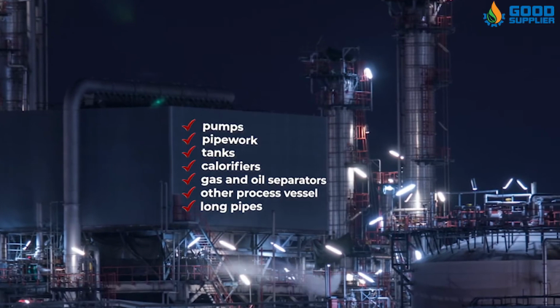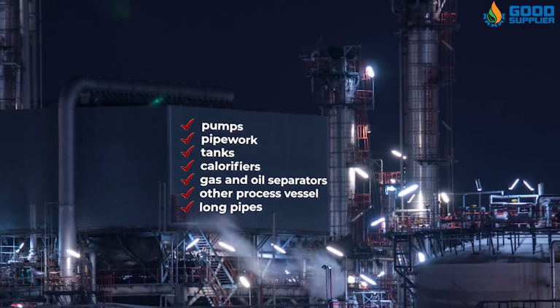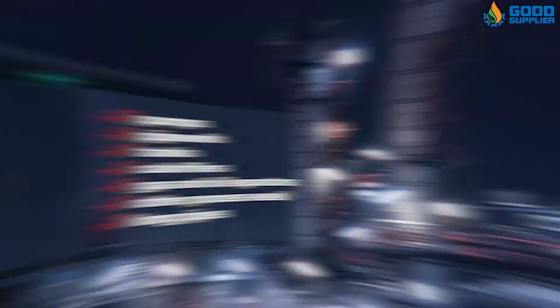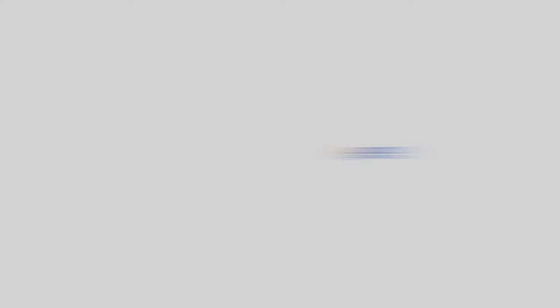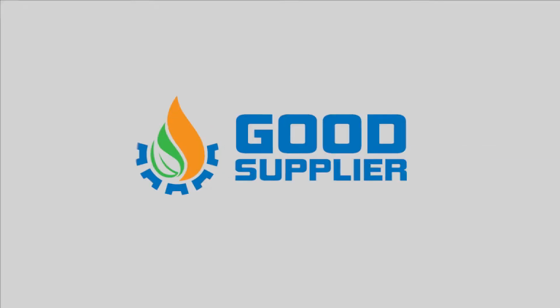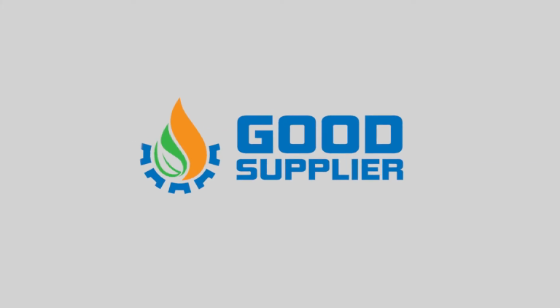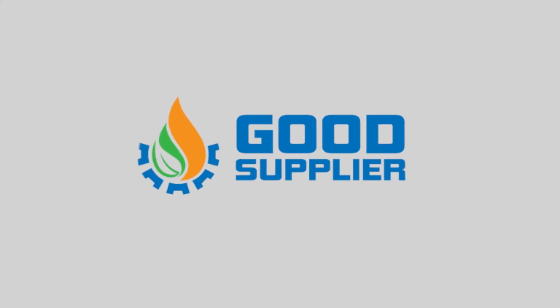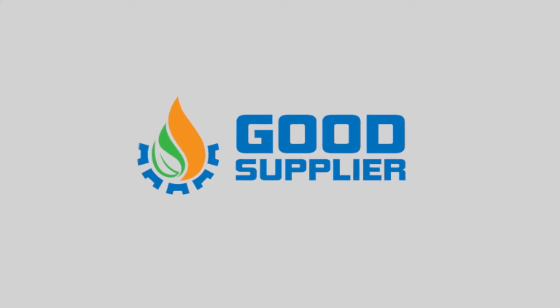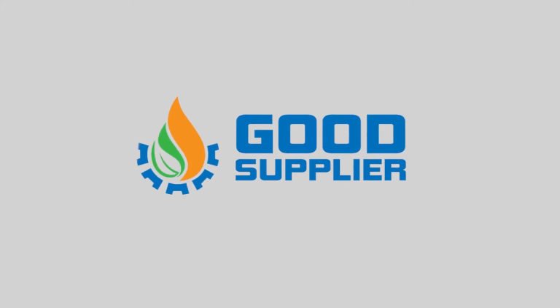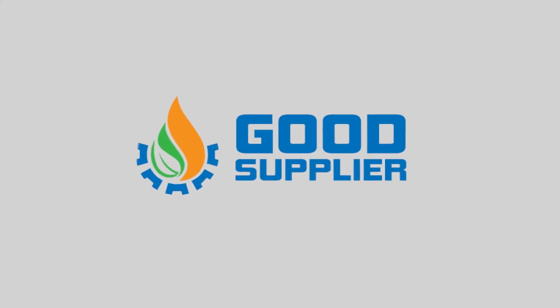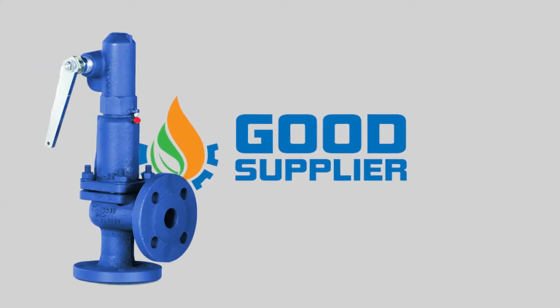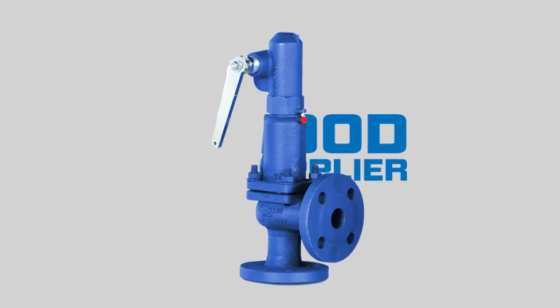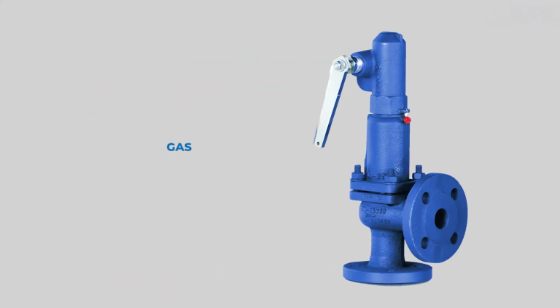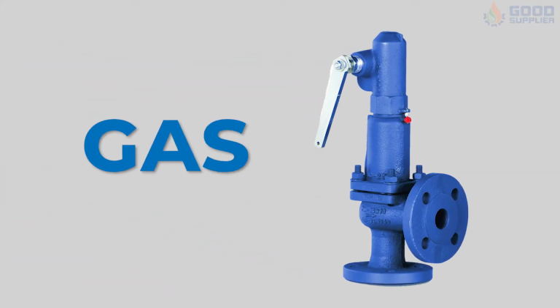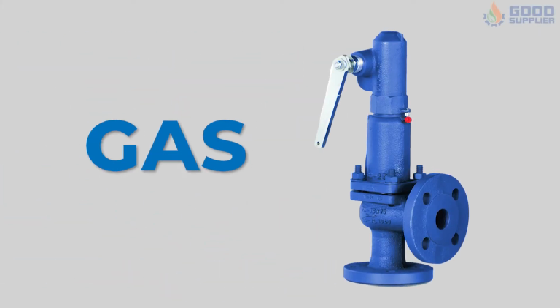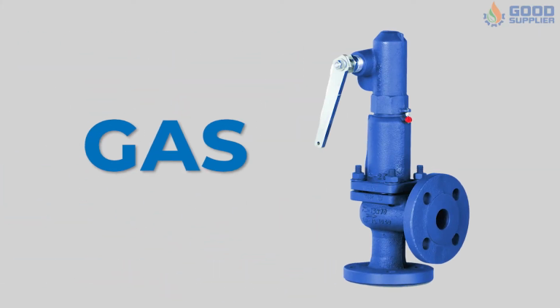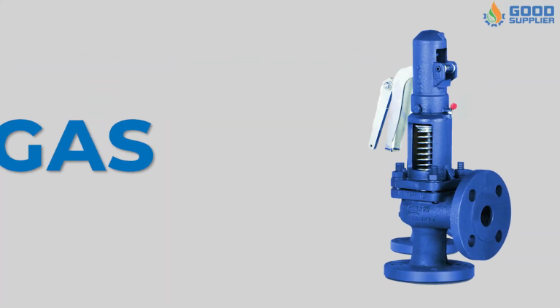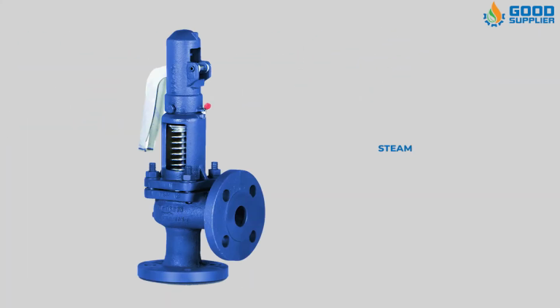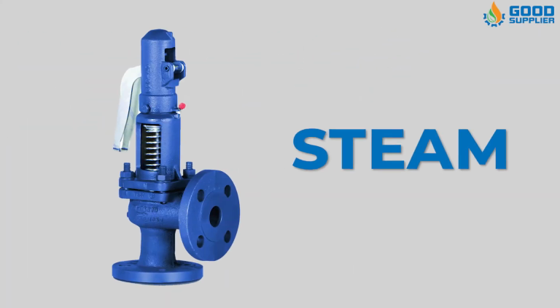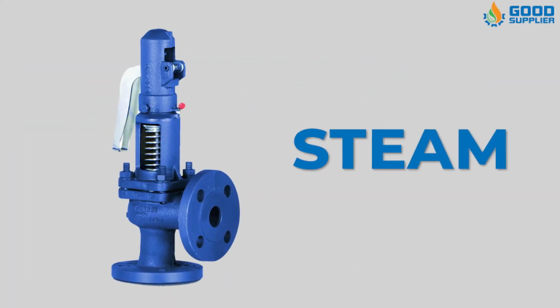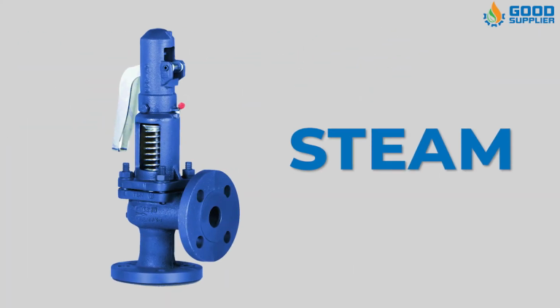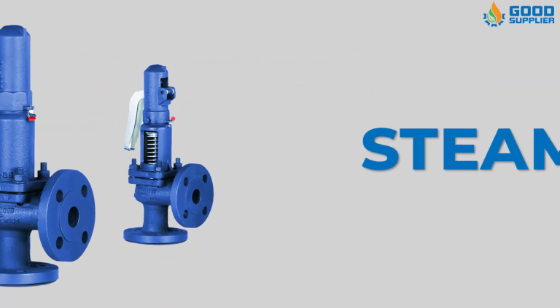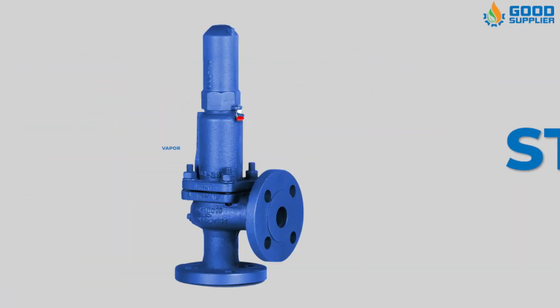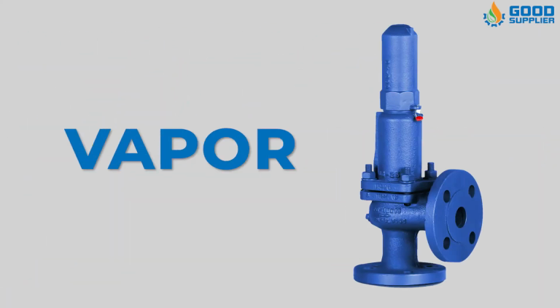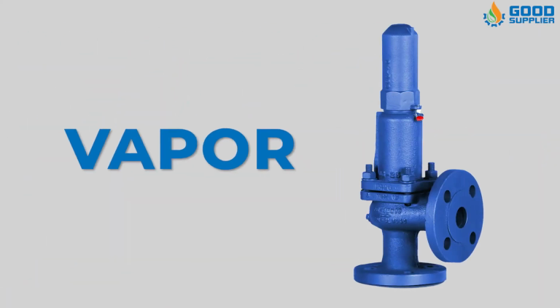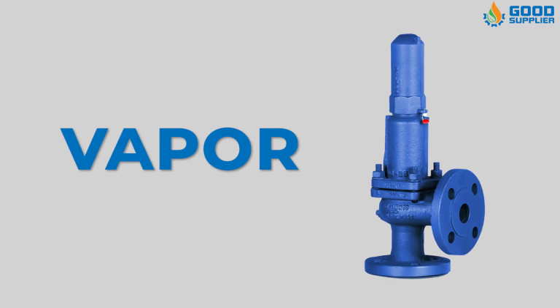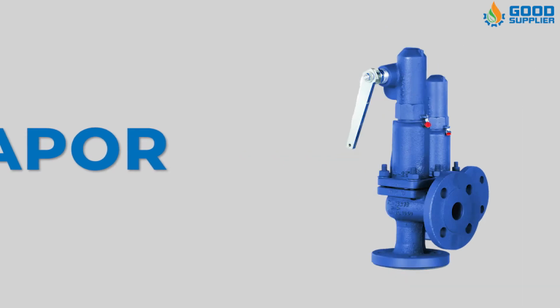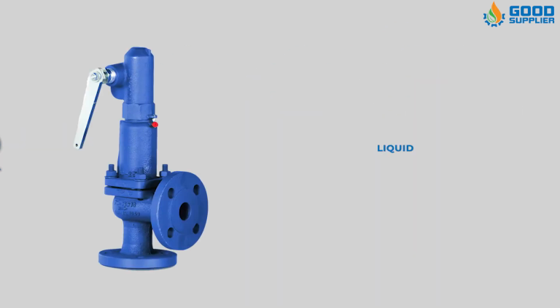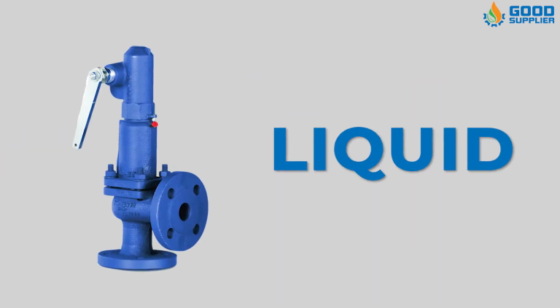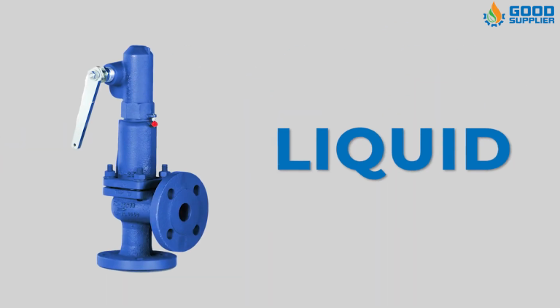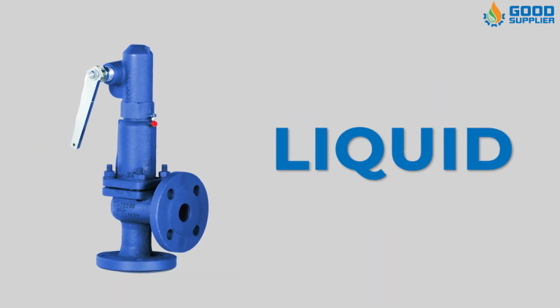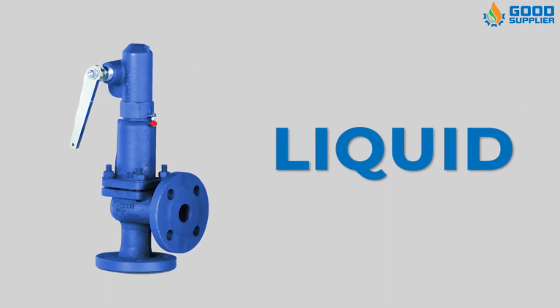Good Supplier models are available for gas, steam, vapor, and liquid applications.